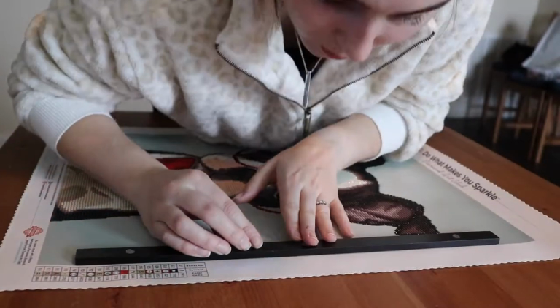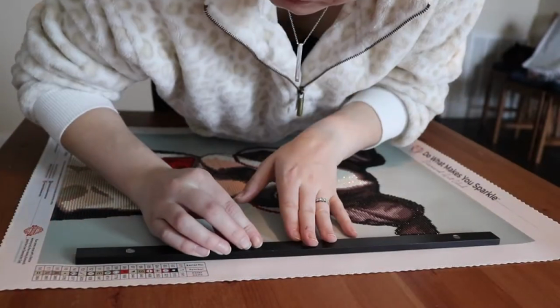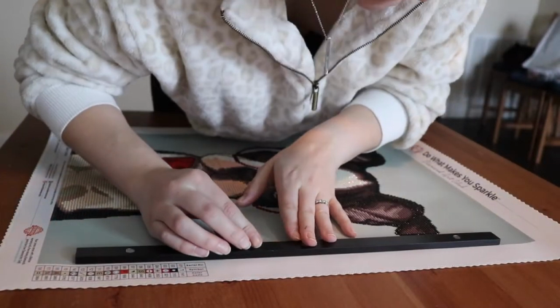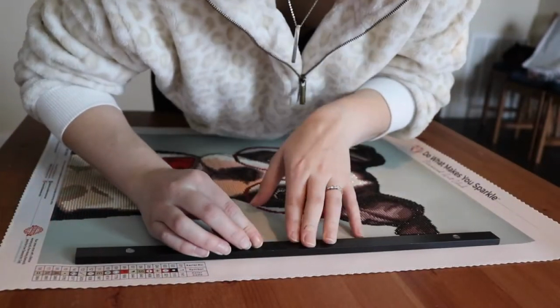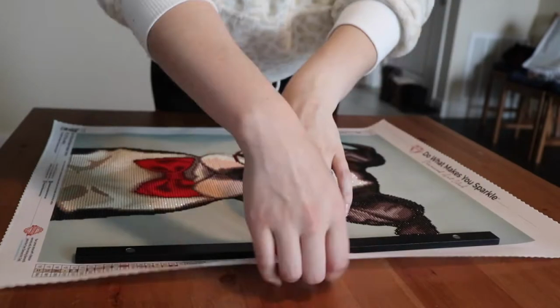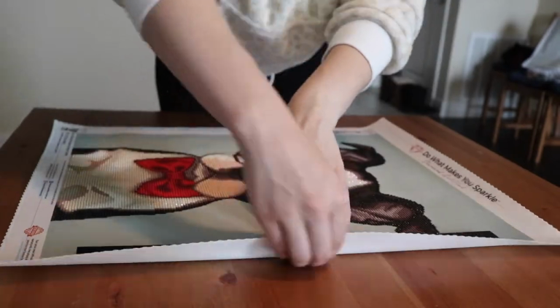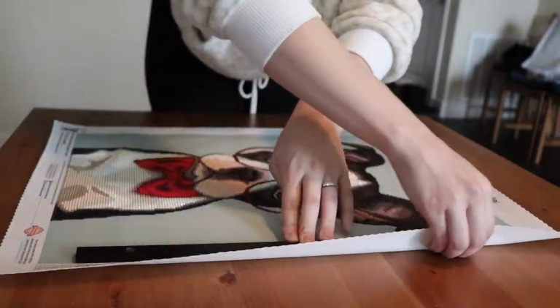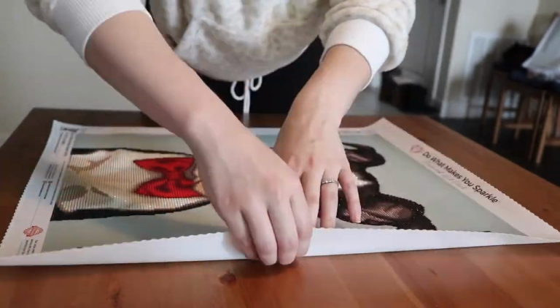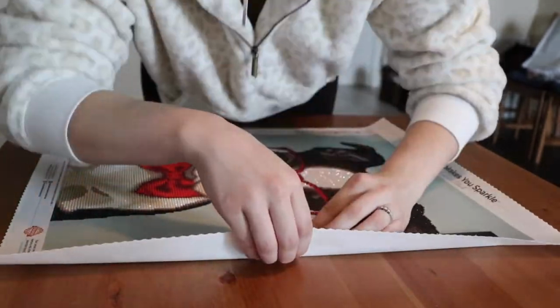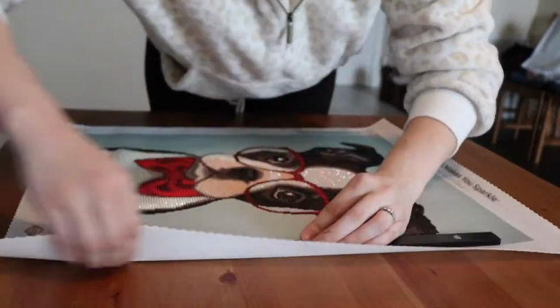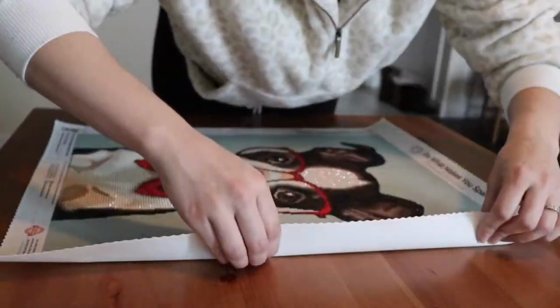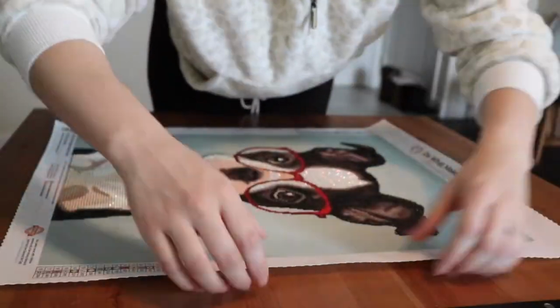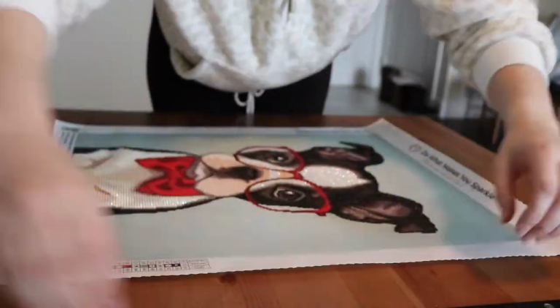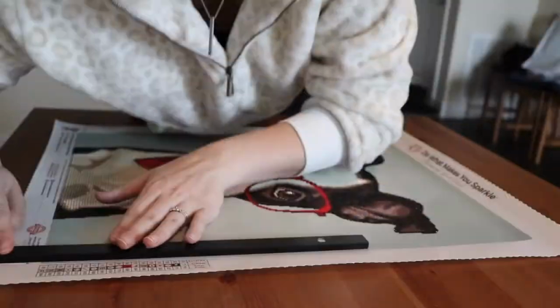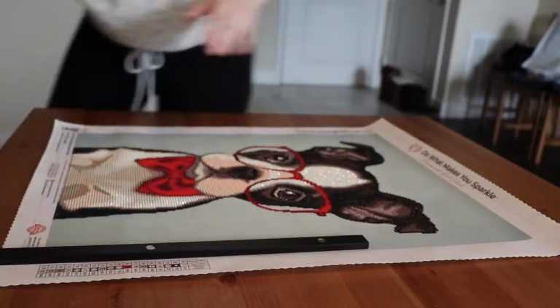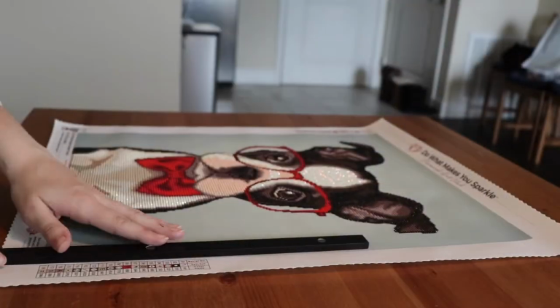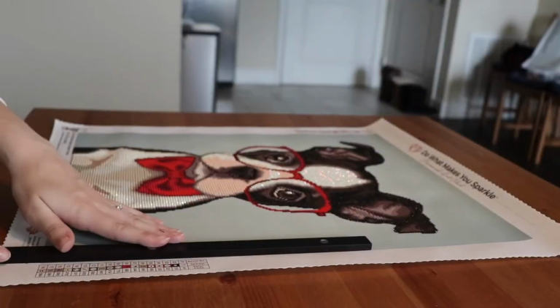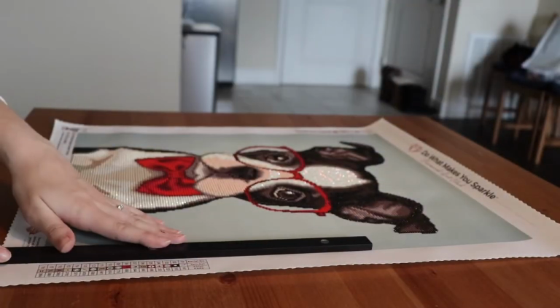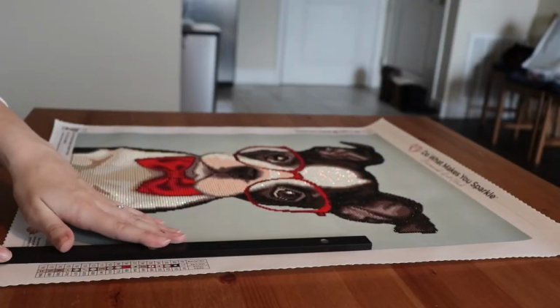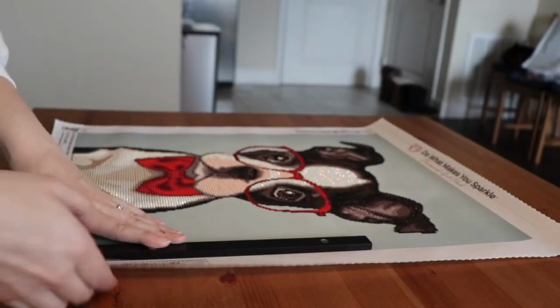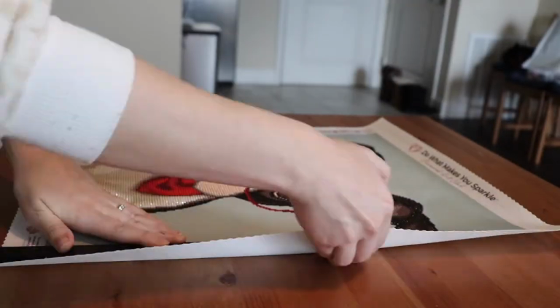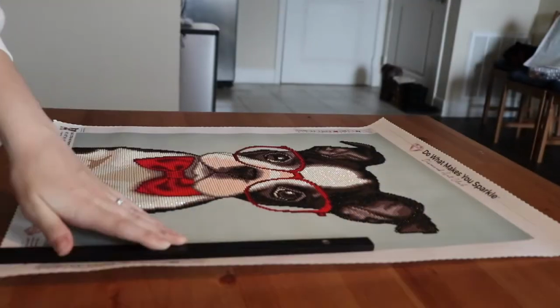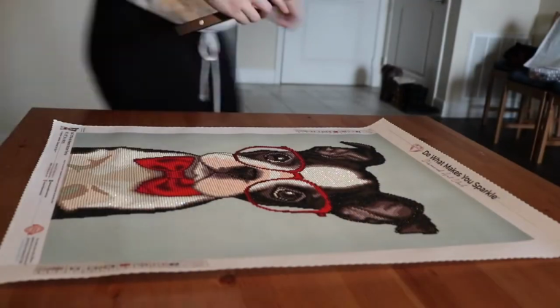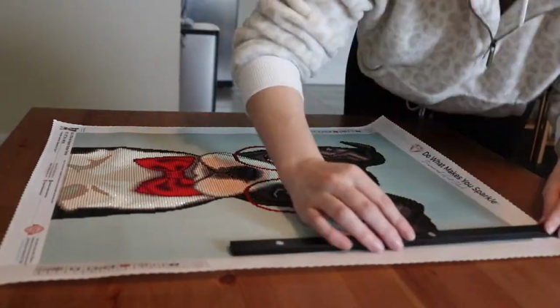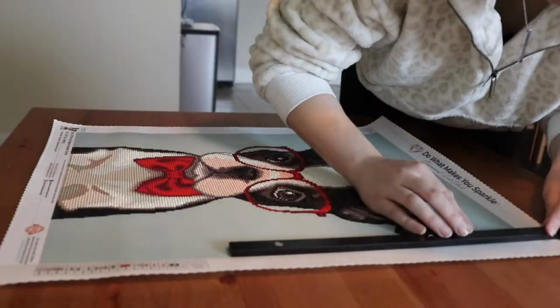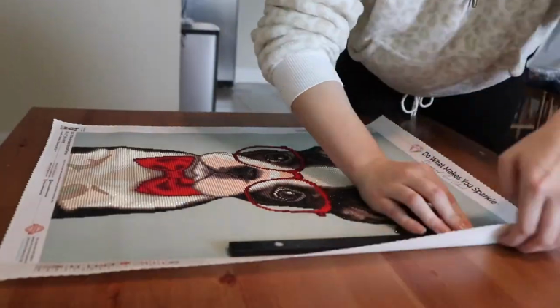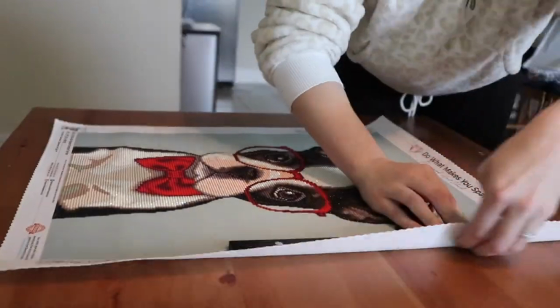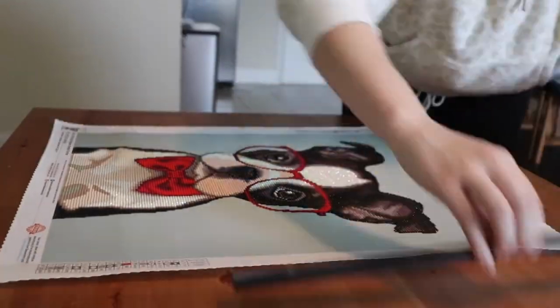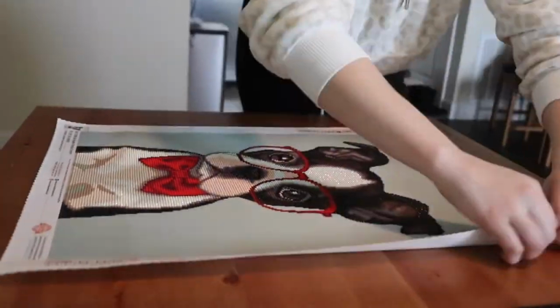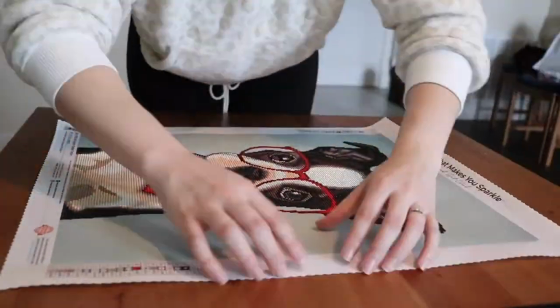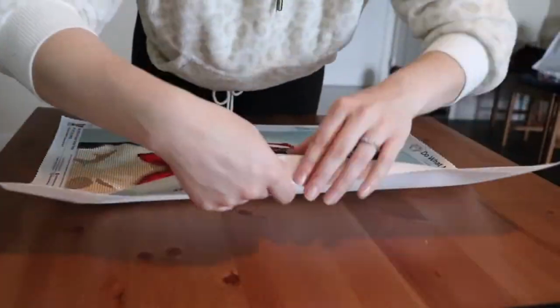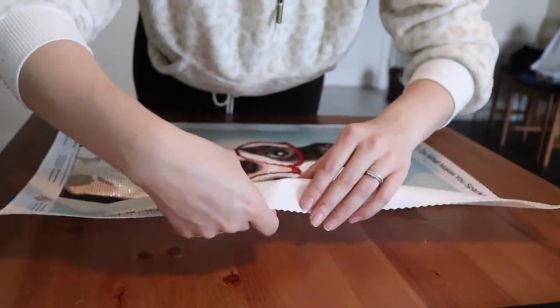Now I'm just going to use the frame to make a crease in the canvas where I want to fold it back and hot glue it.